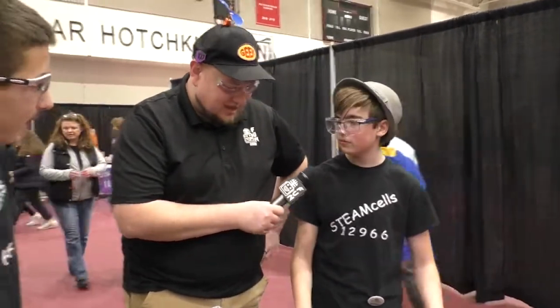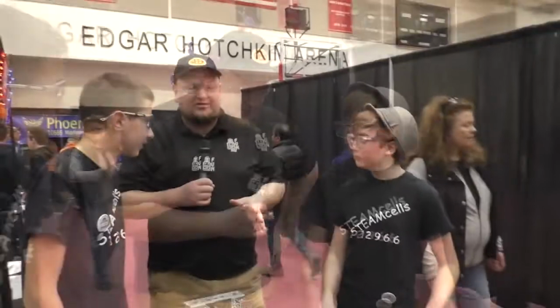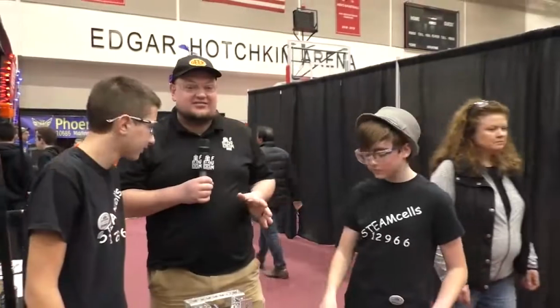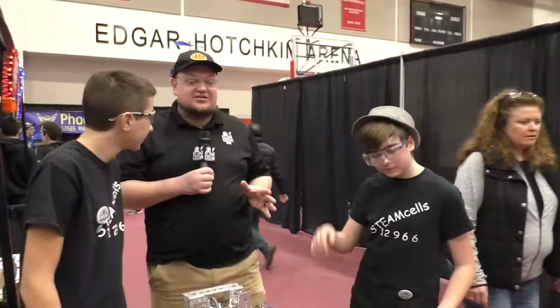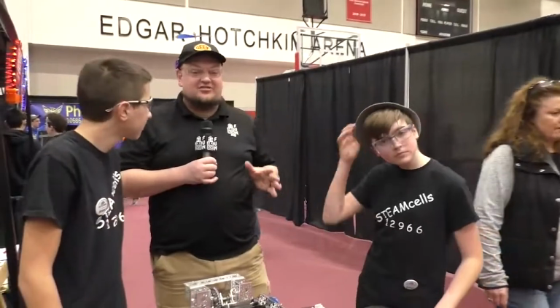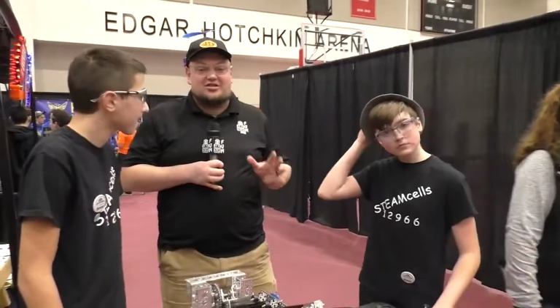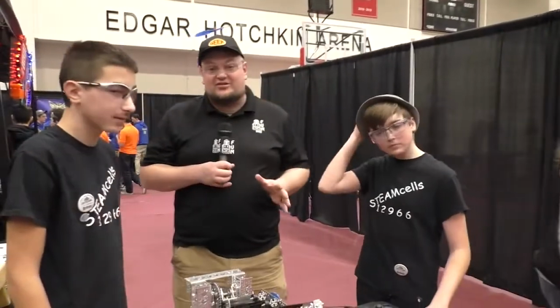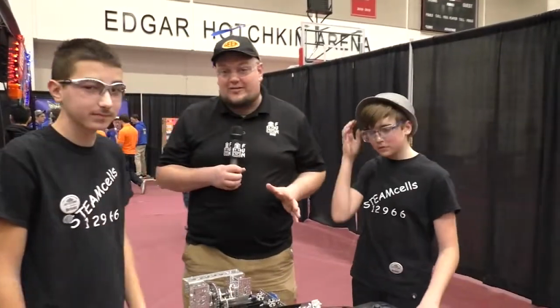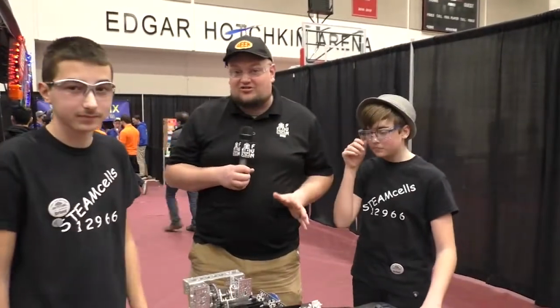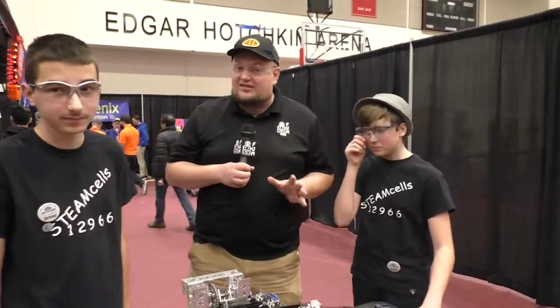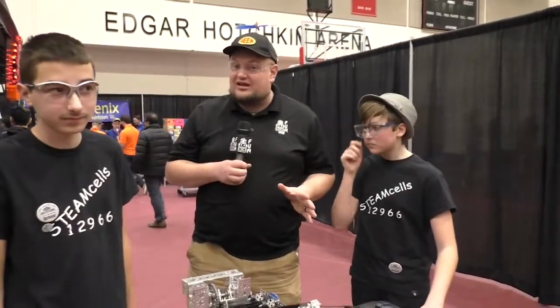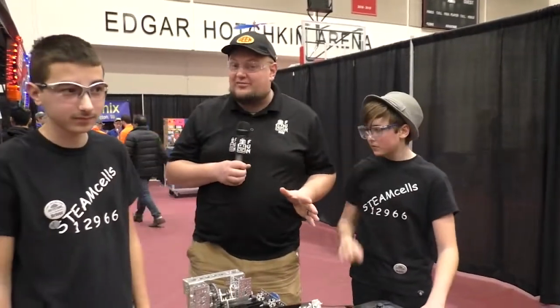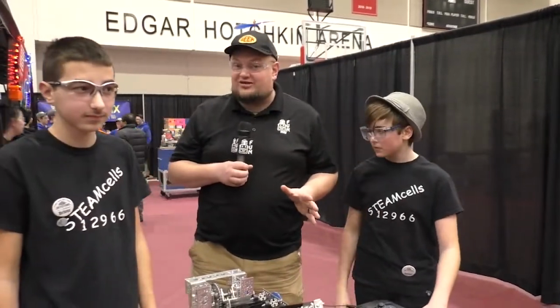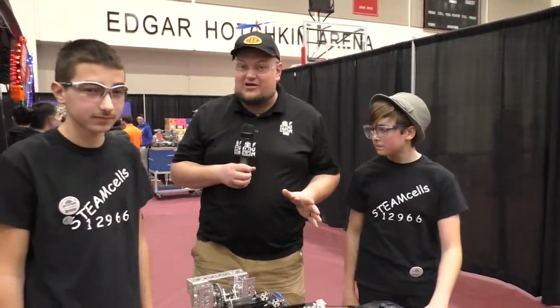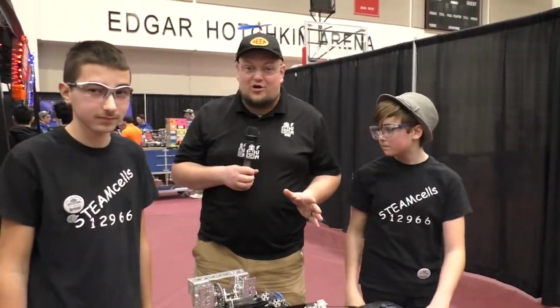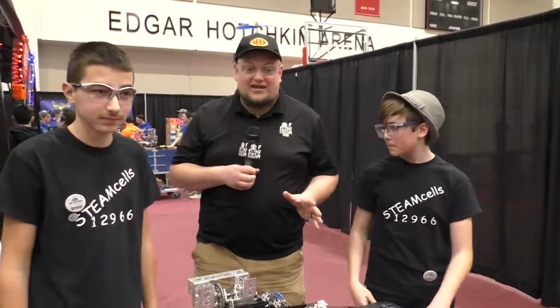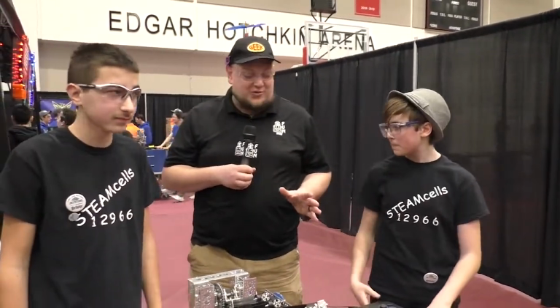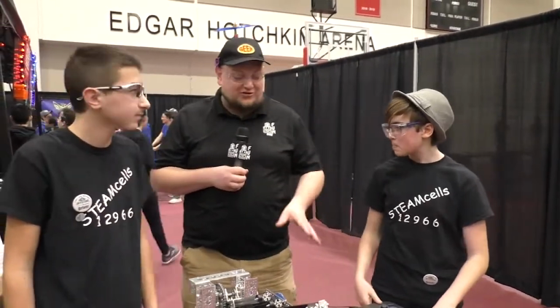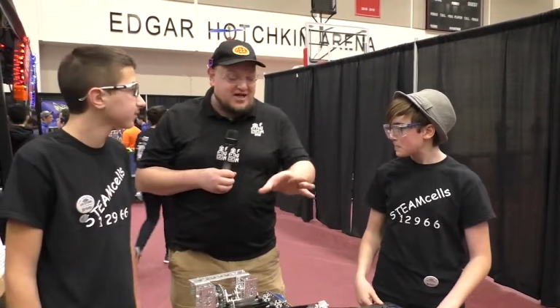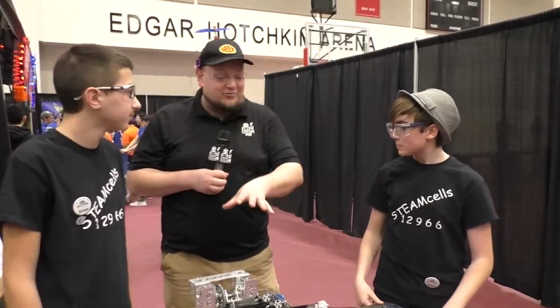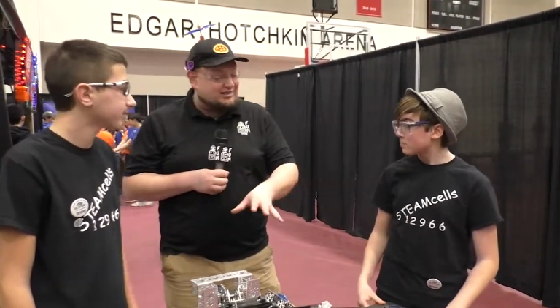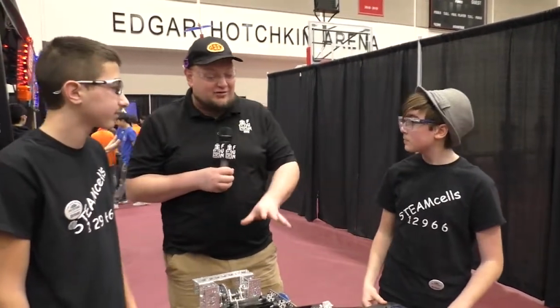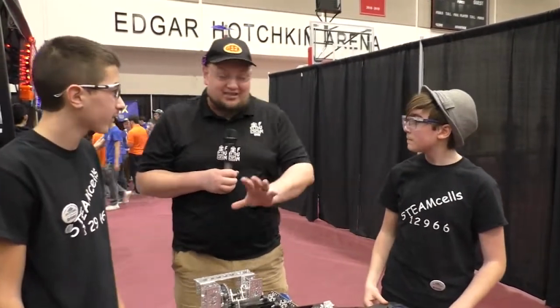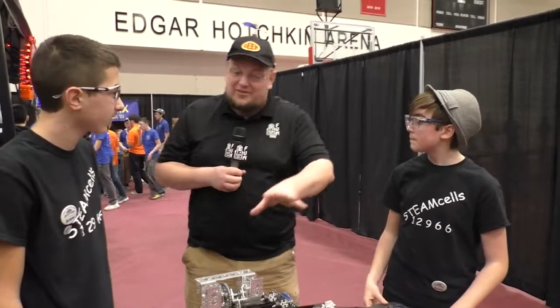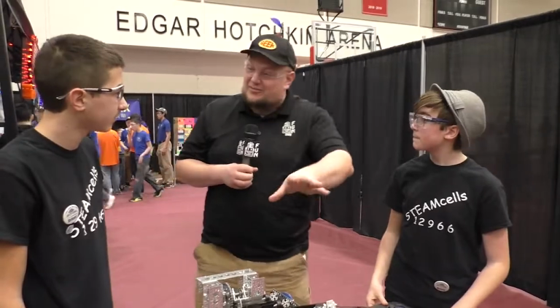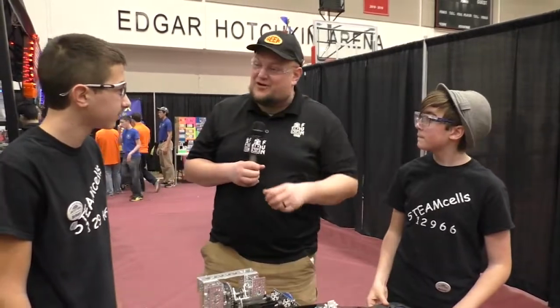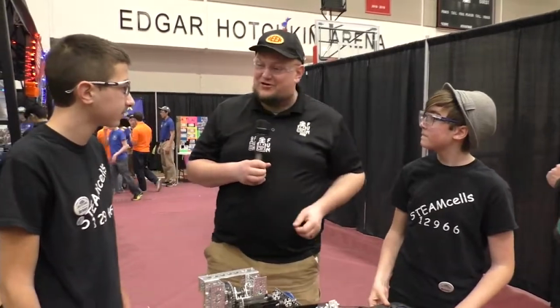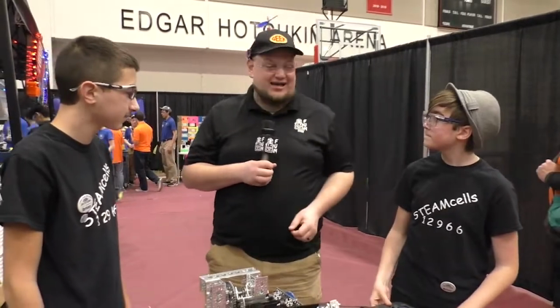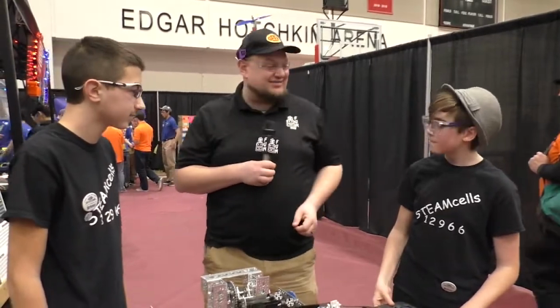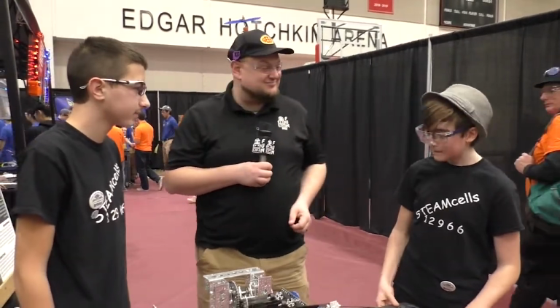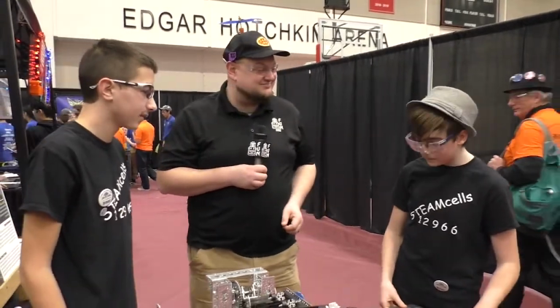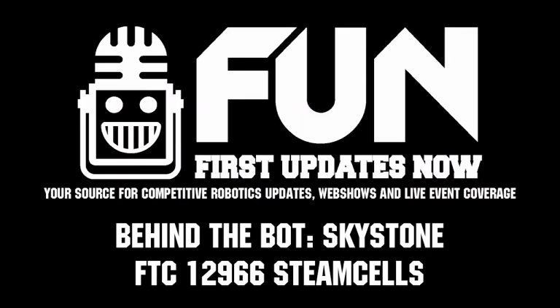Once again, Steam Cells — good luck during this competition. Thanks for taking time to tell us about your robot. Some neat things going on; love the arm. Good luck, guys.